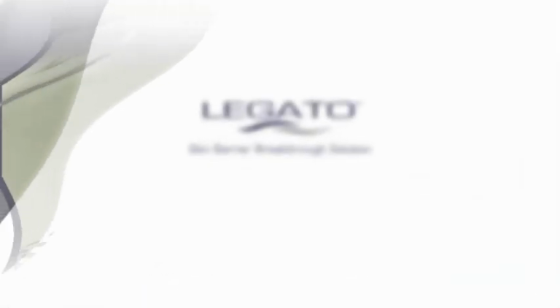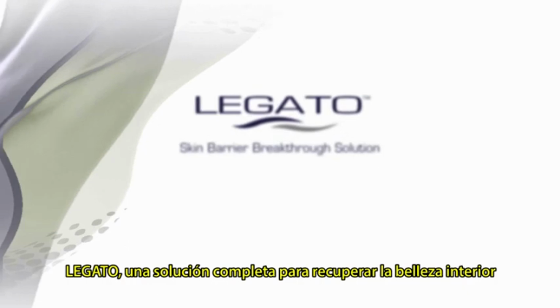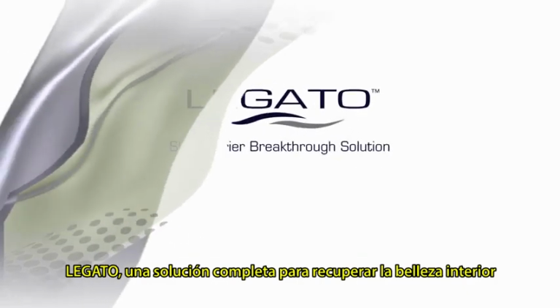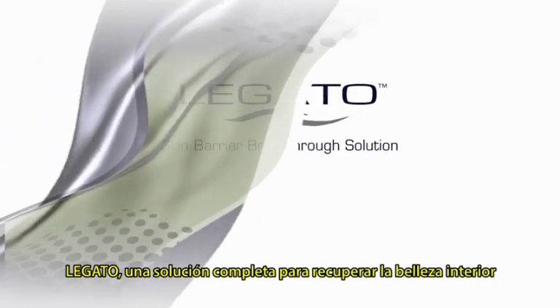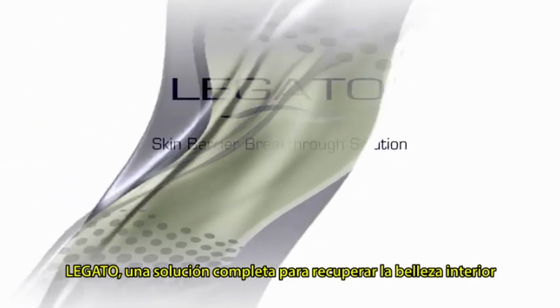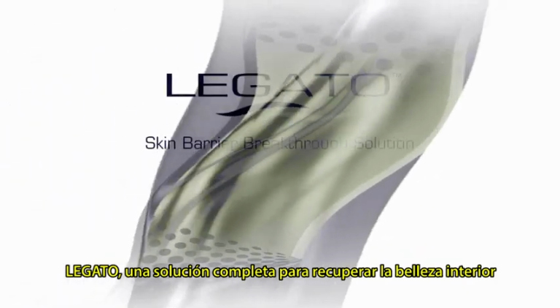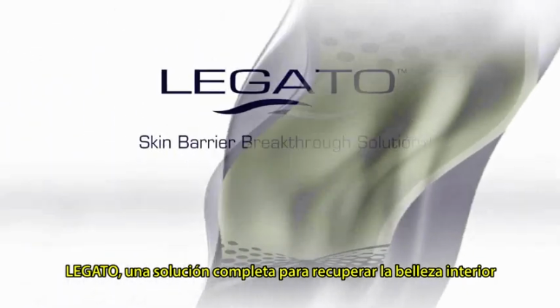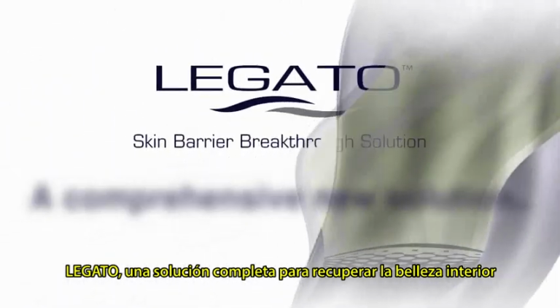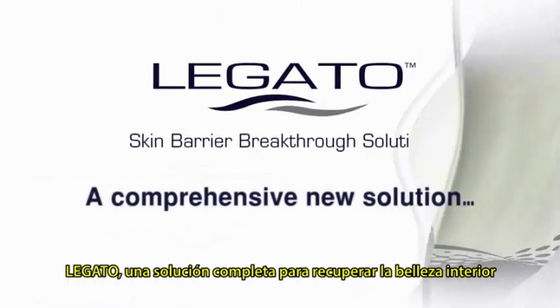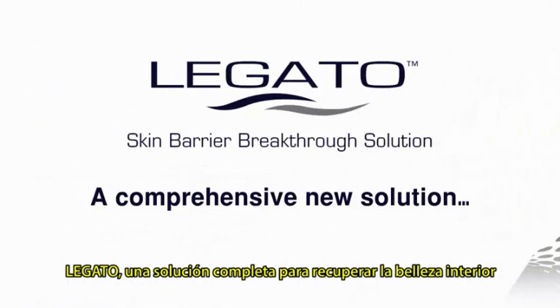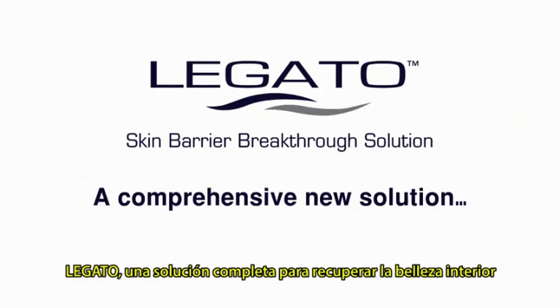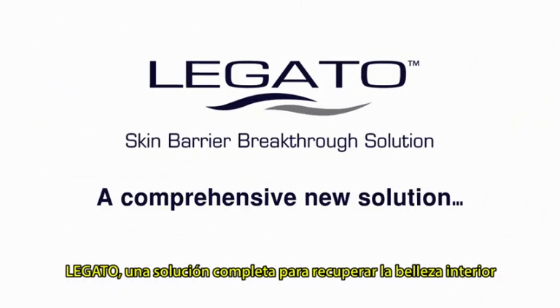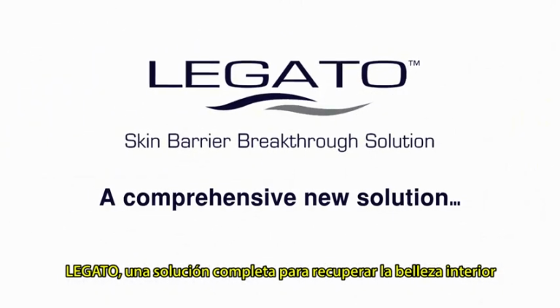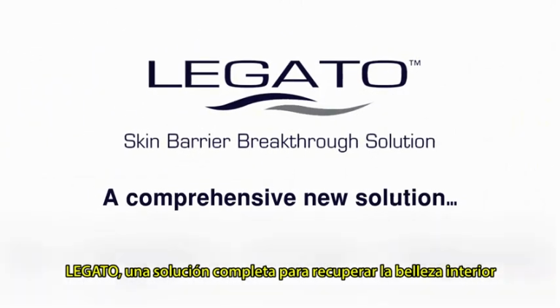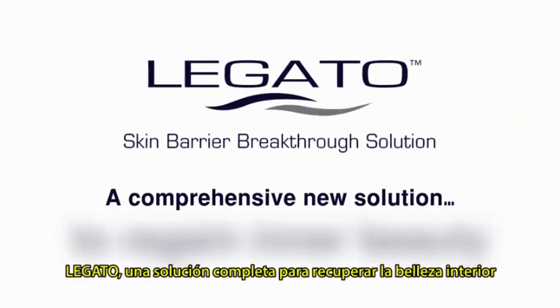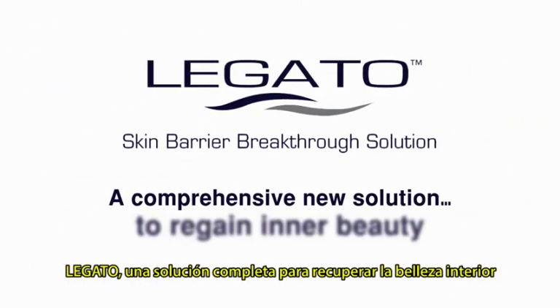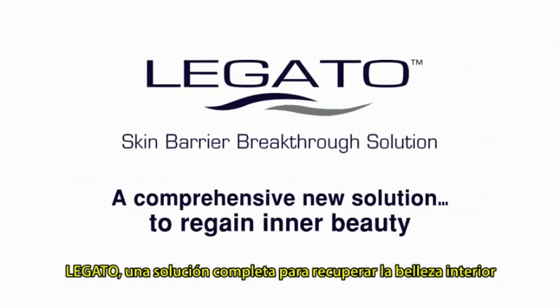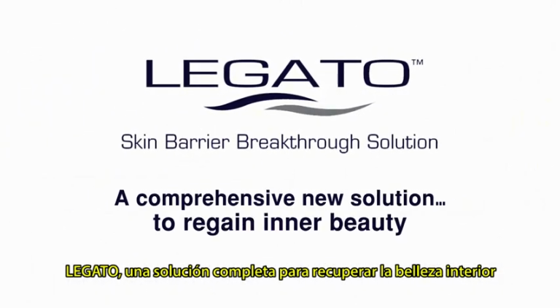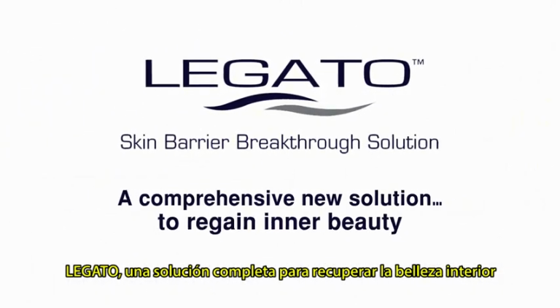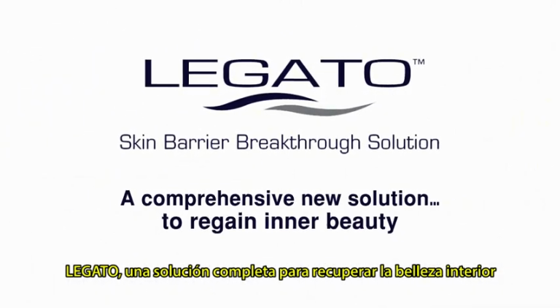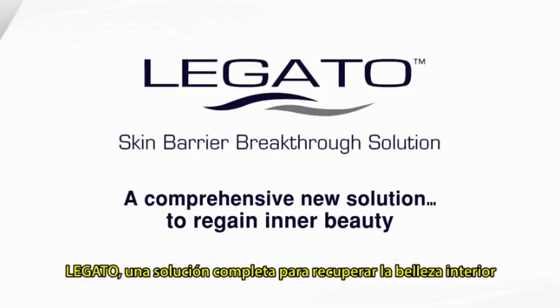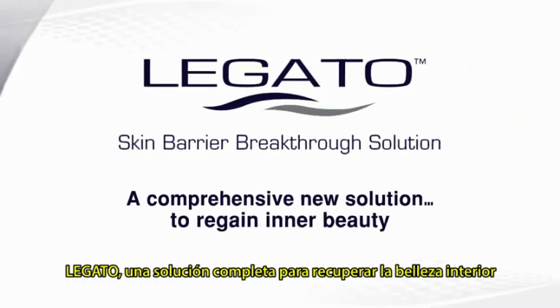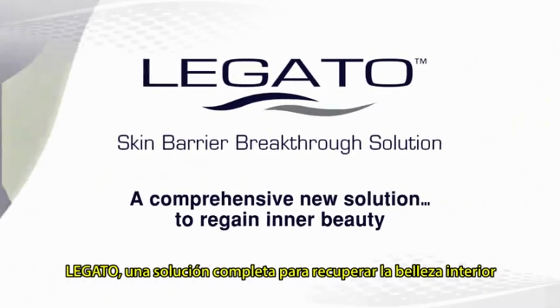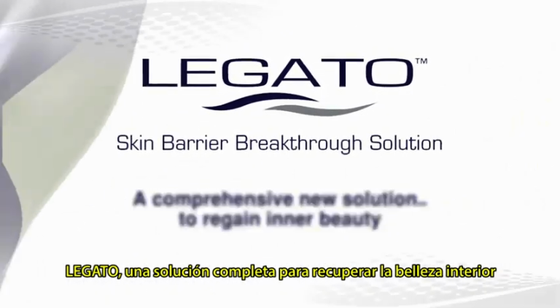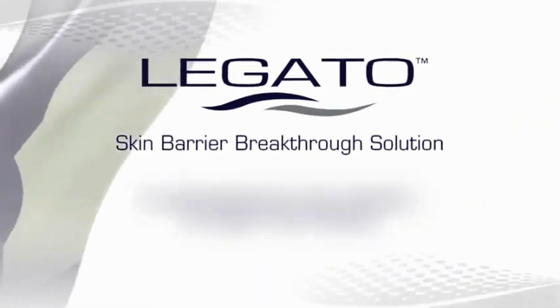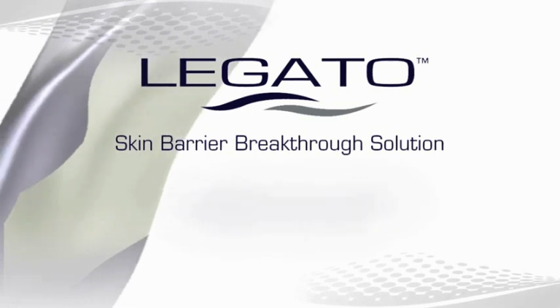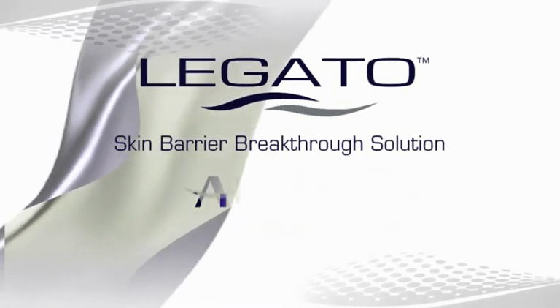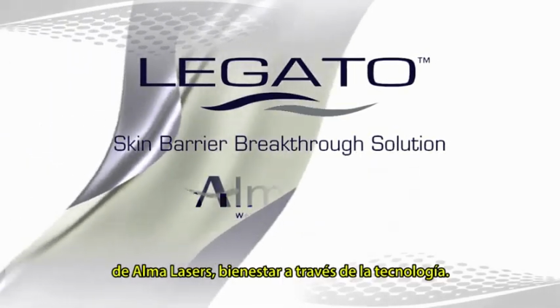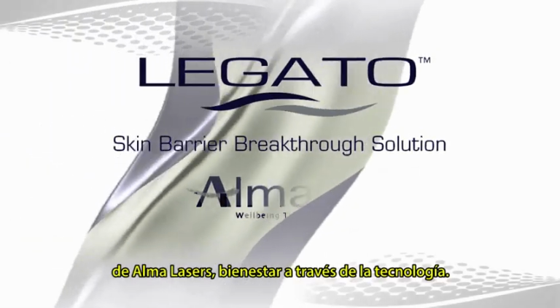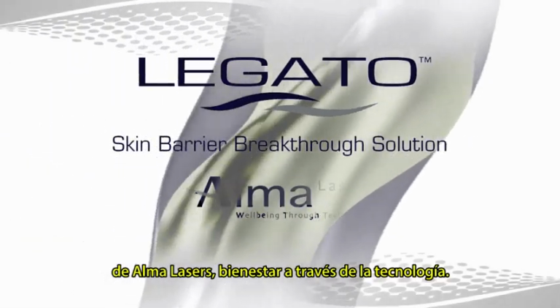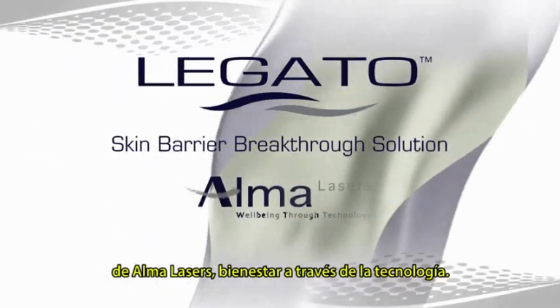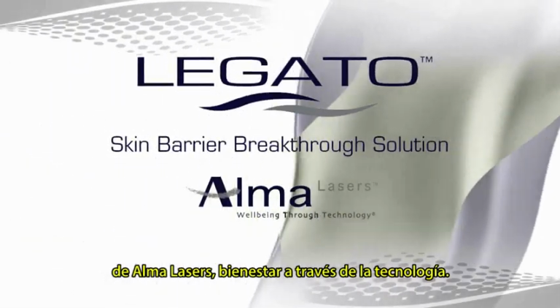Legato — a comprehensive new solution to regain inner beauty. From Alma Lasers. Well-being through technology.